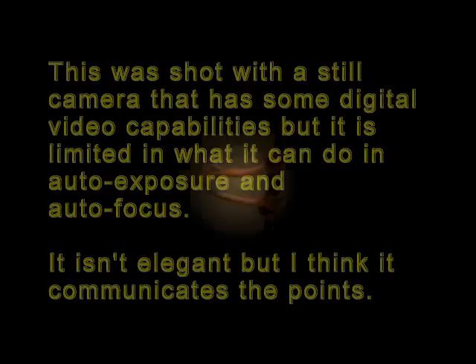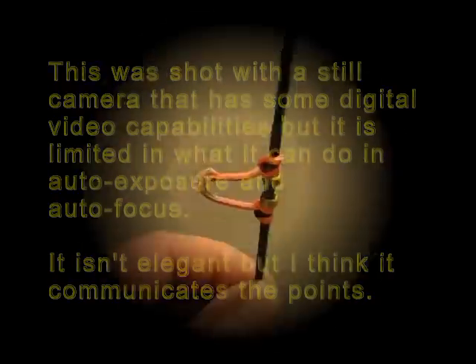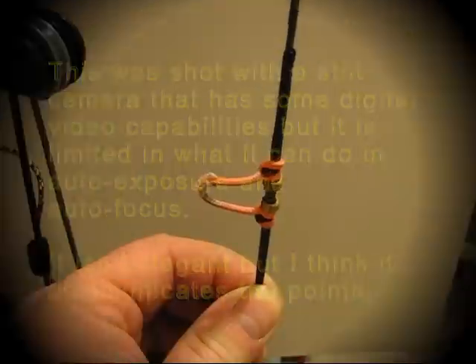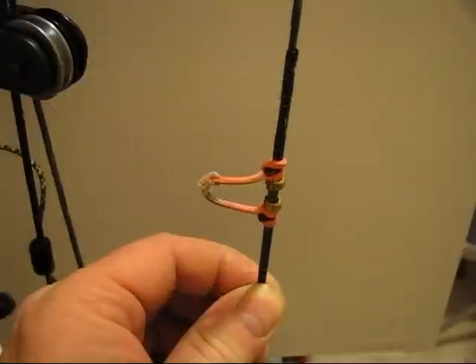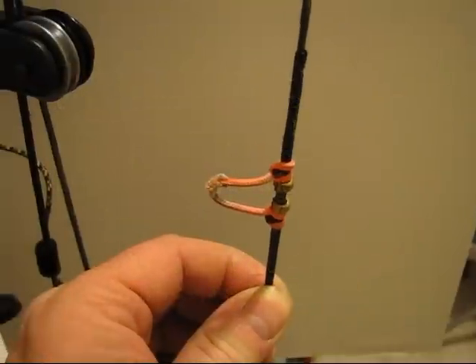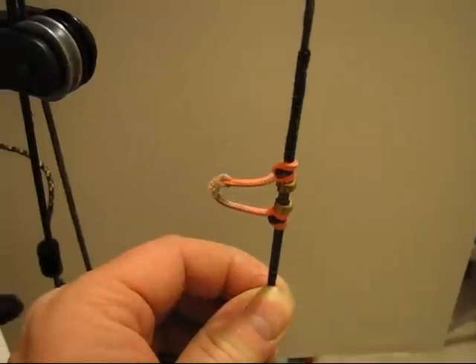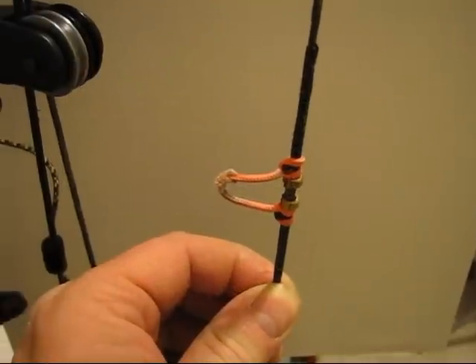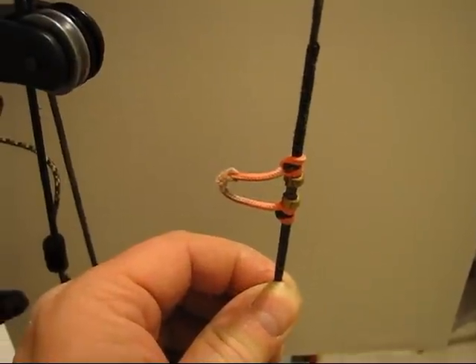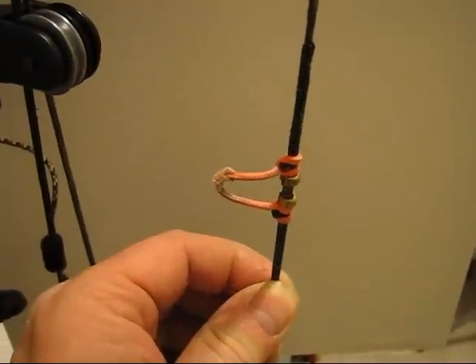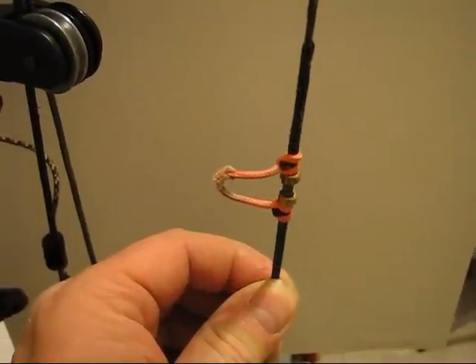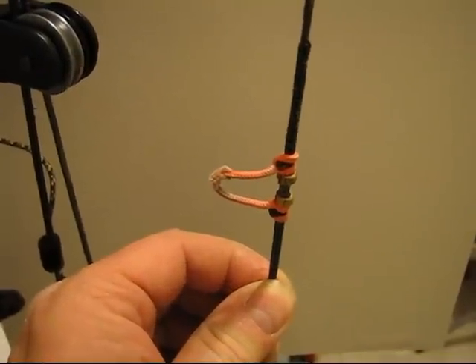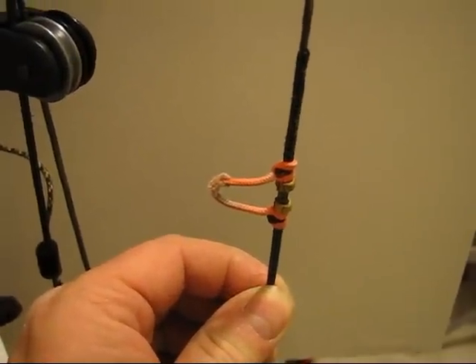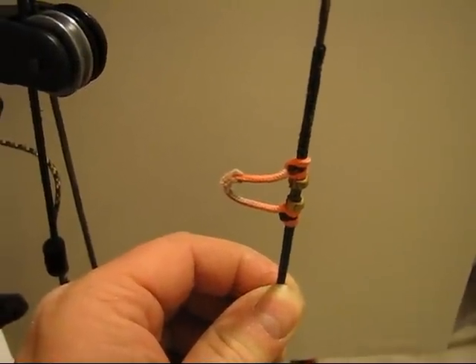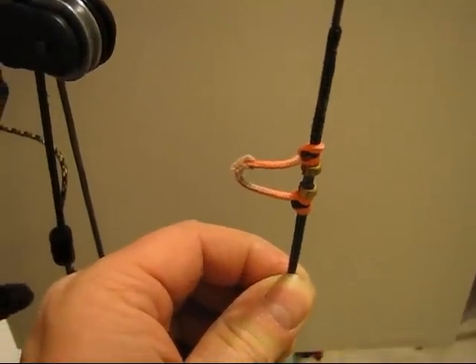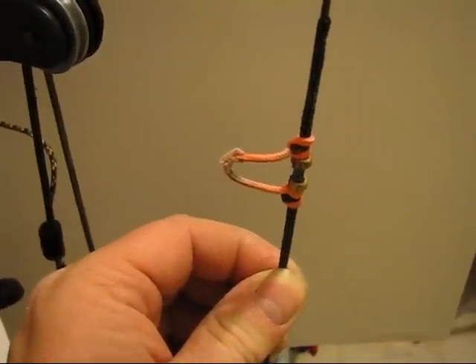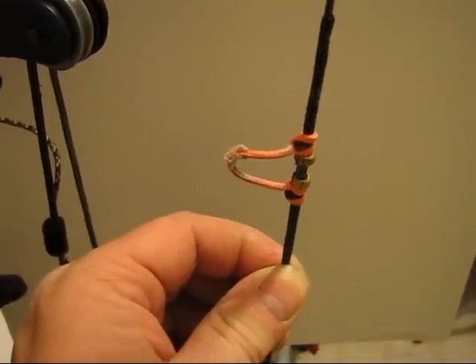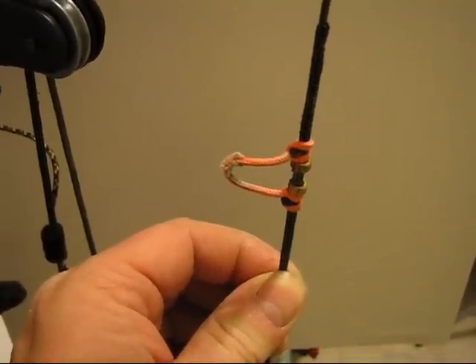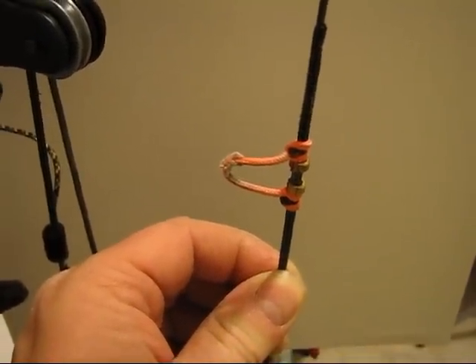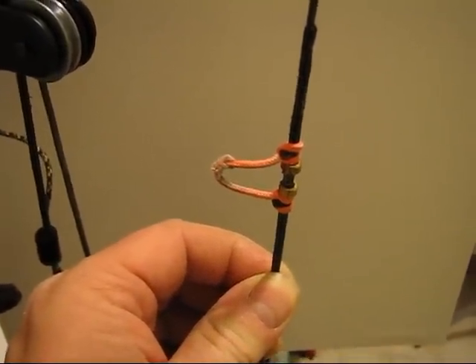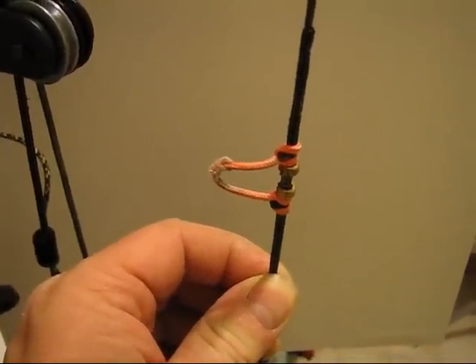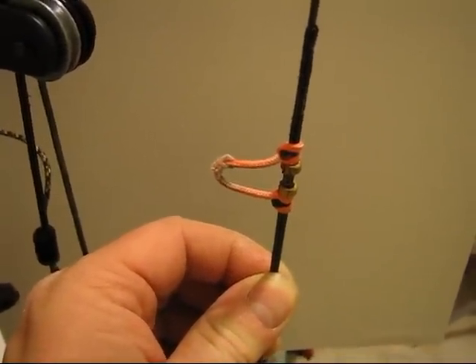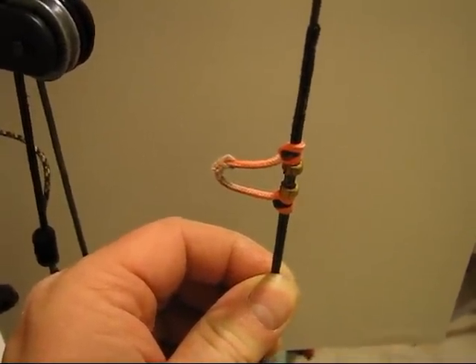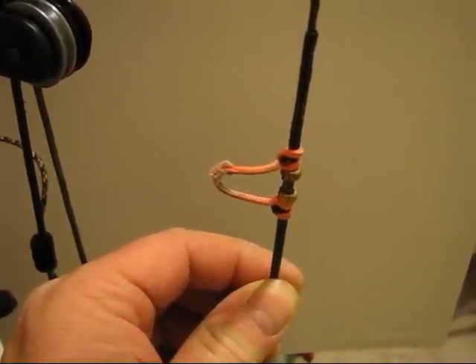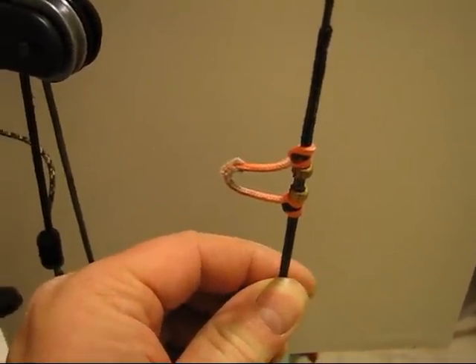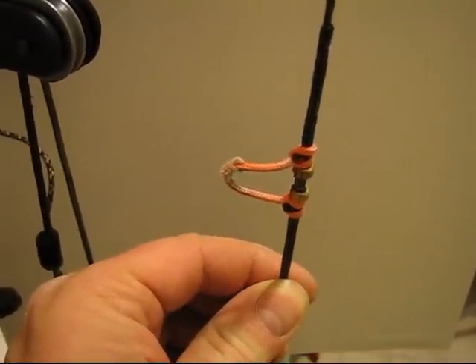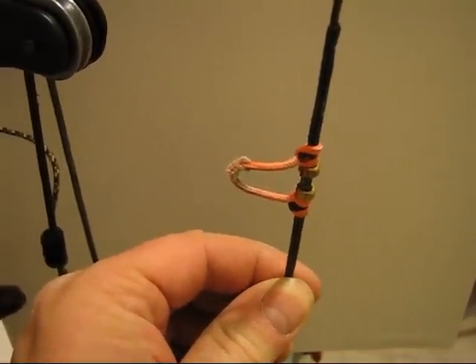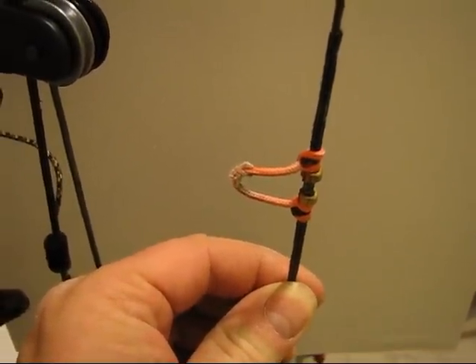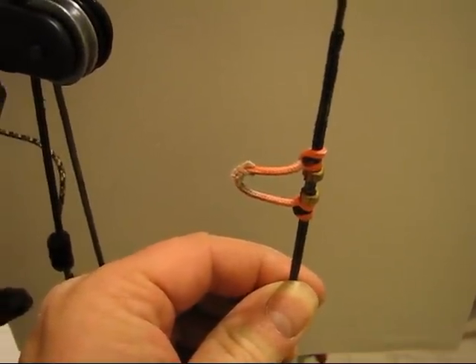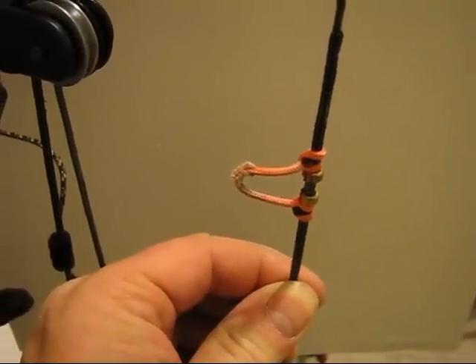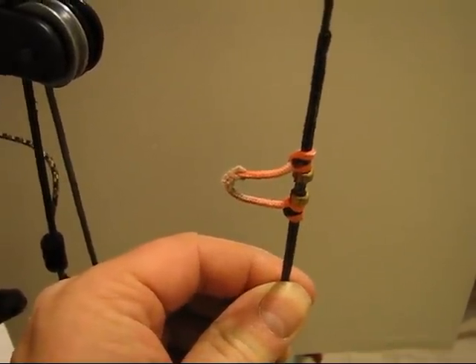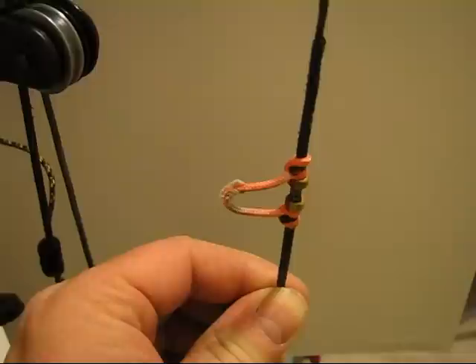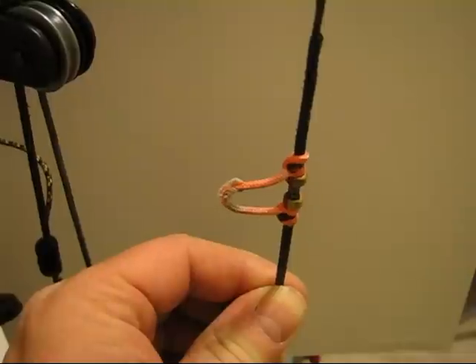This video, technology permitting, will be on how to tie a D-loop.